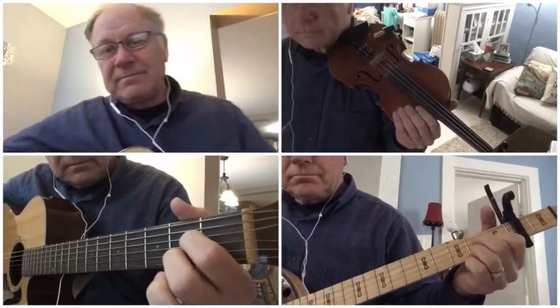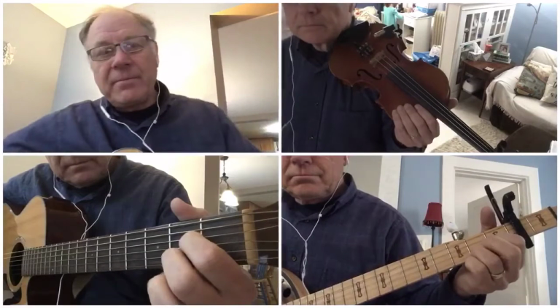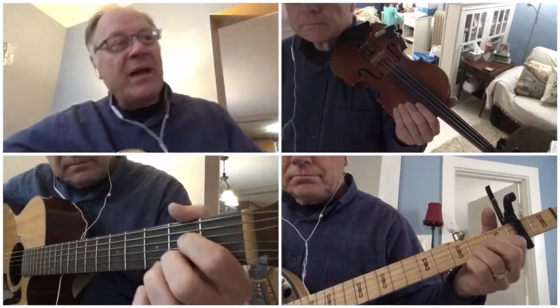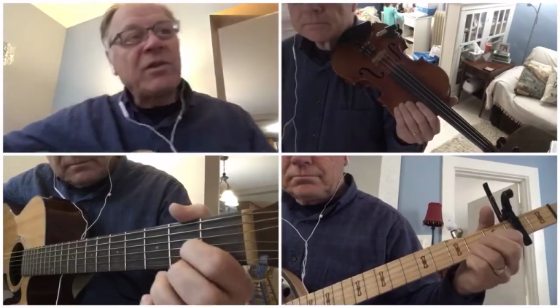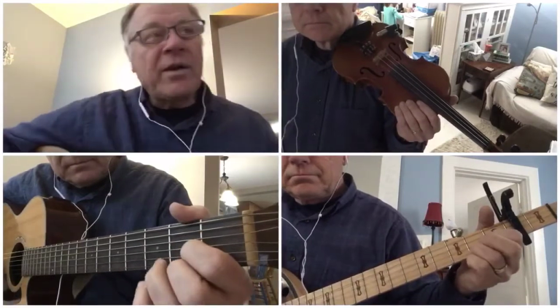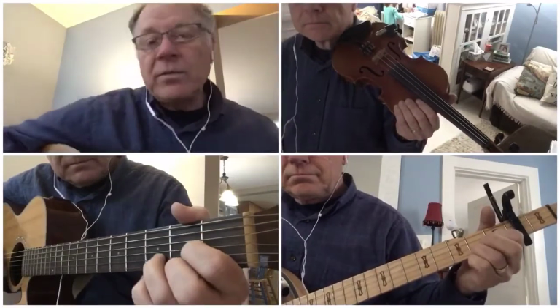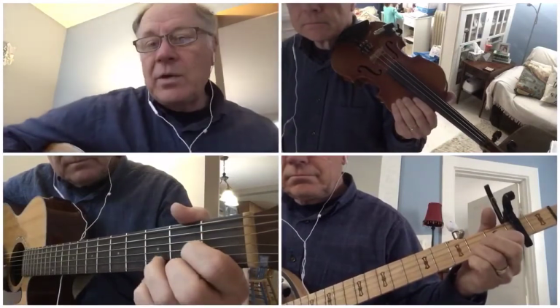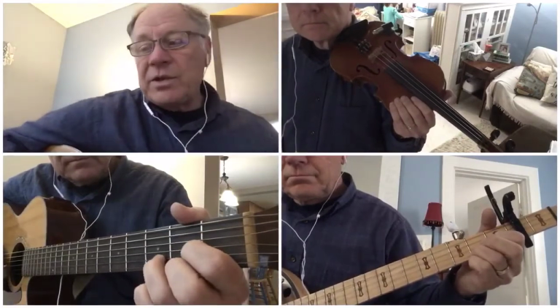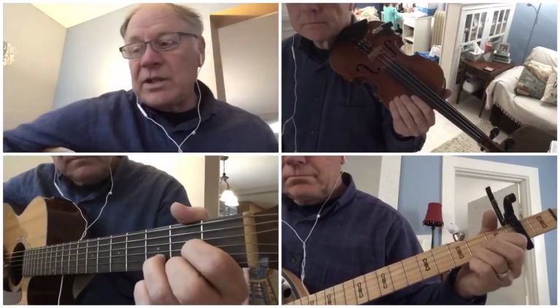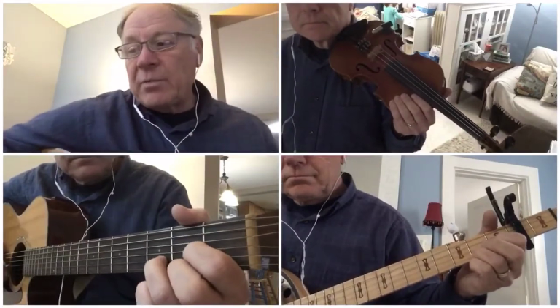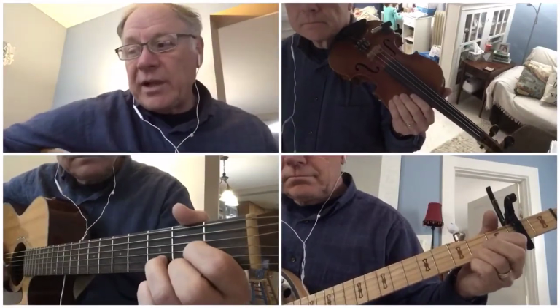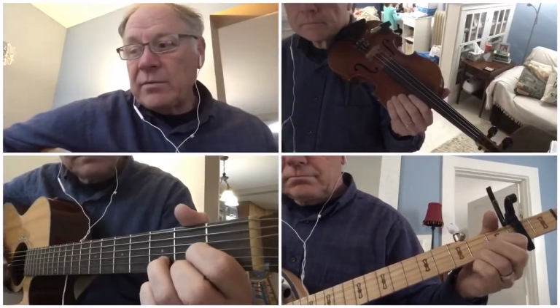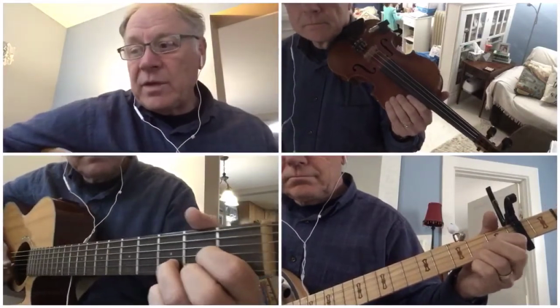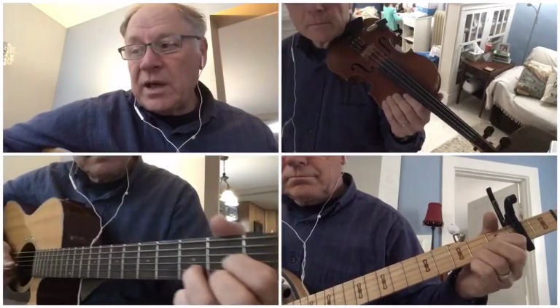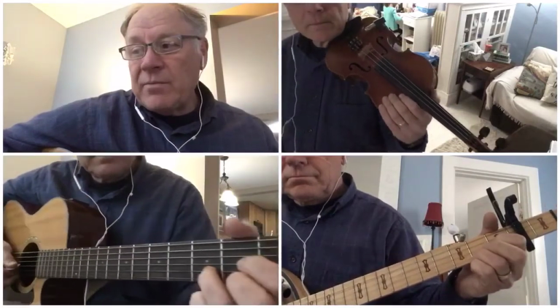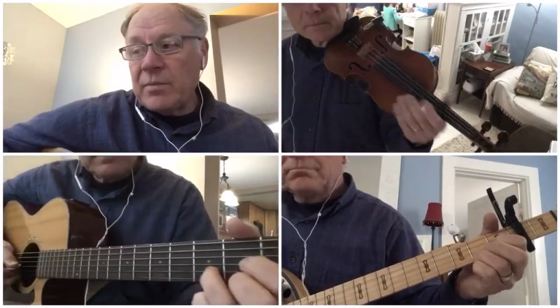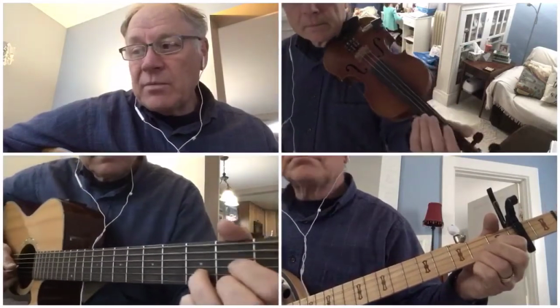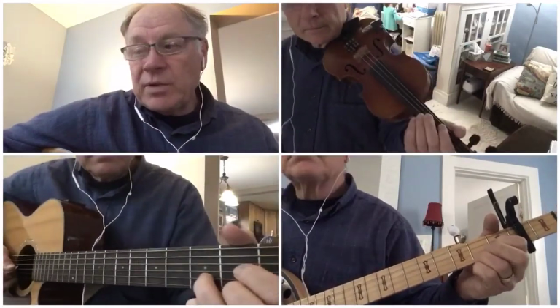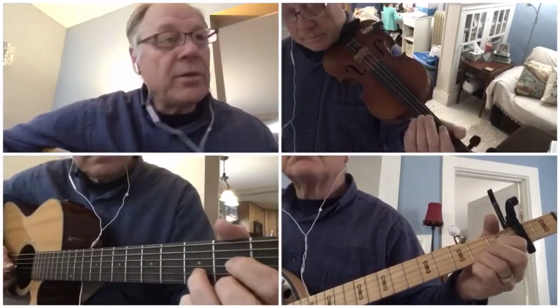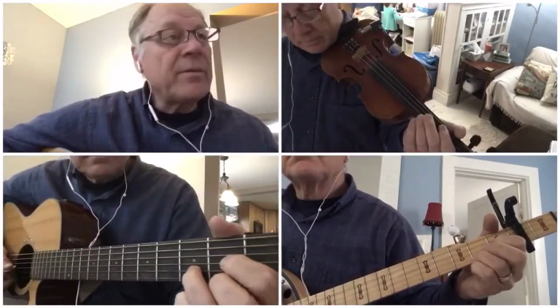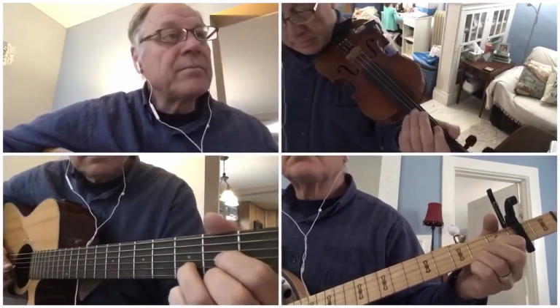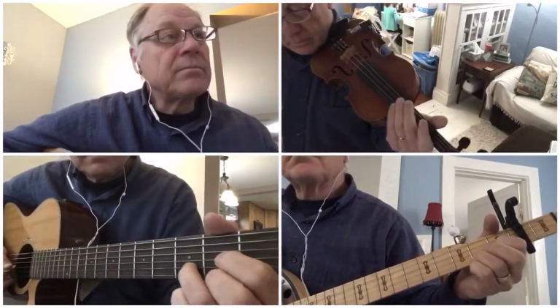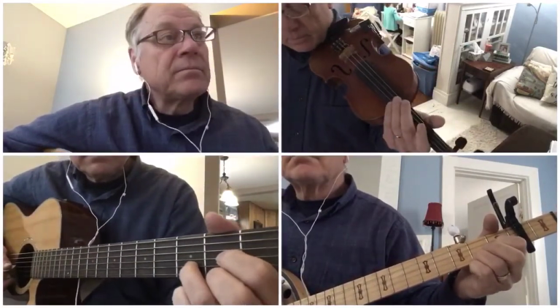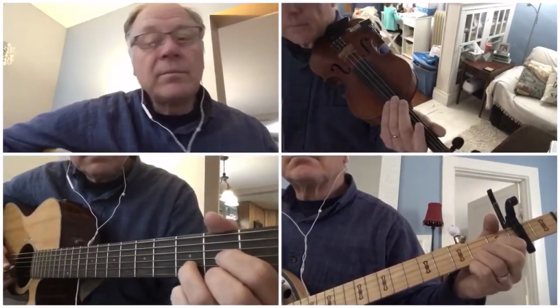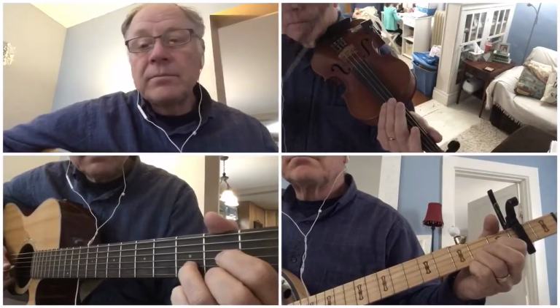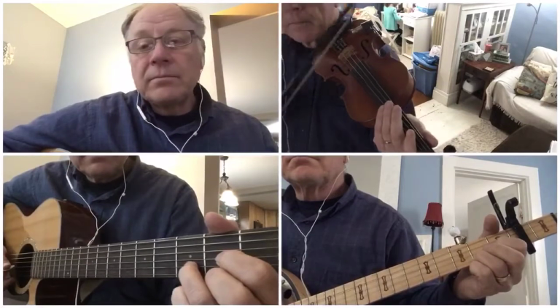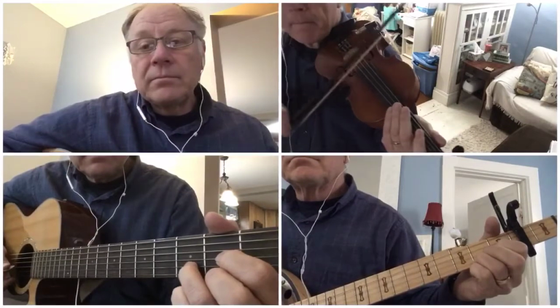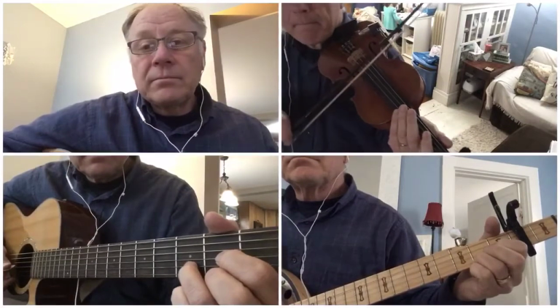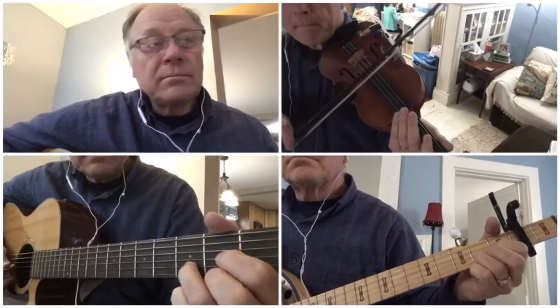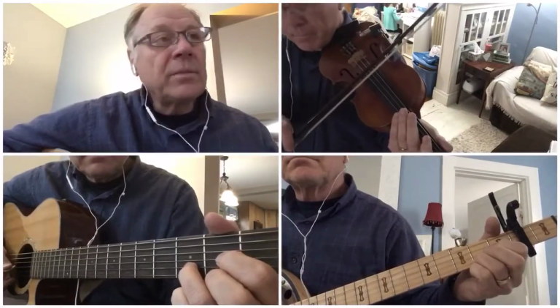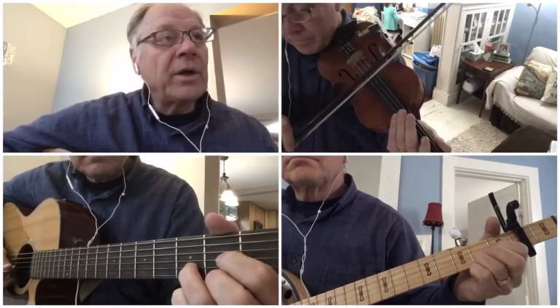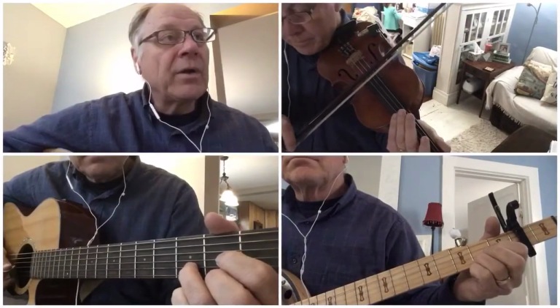Now I just started with the guitar playing the rhythm. Here it goes.